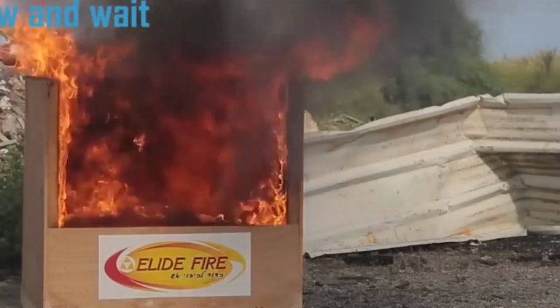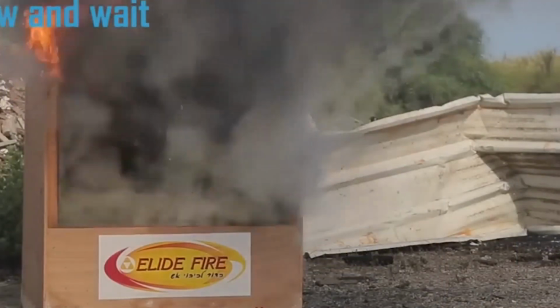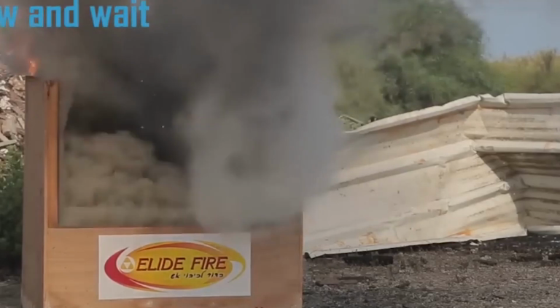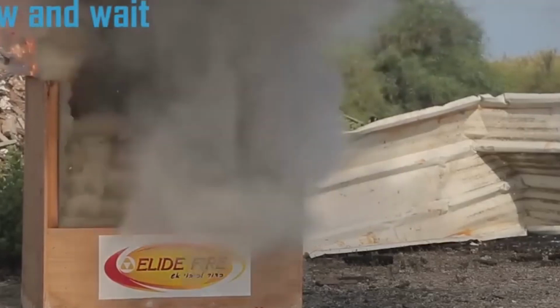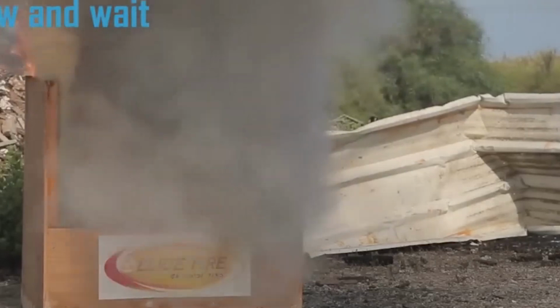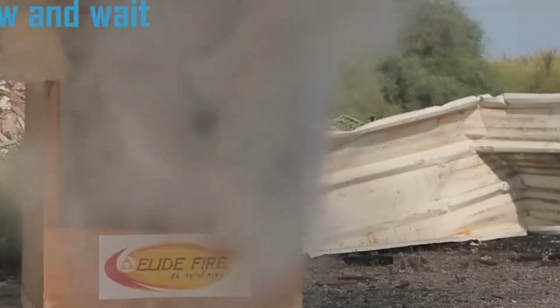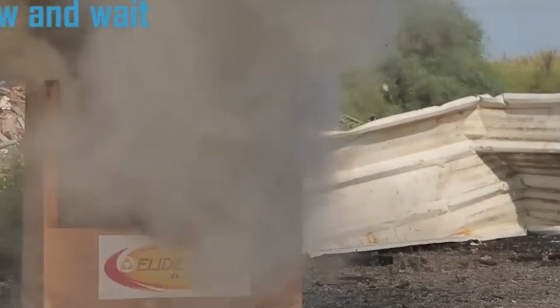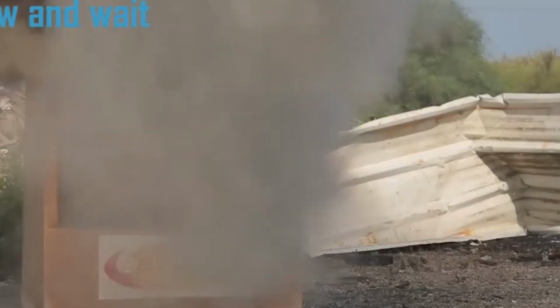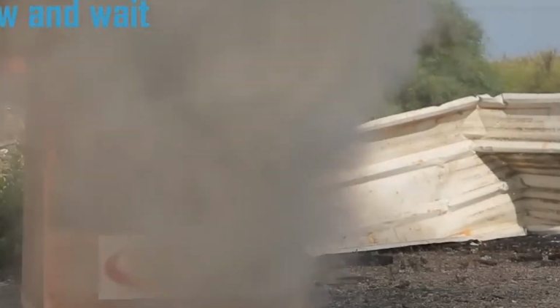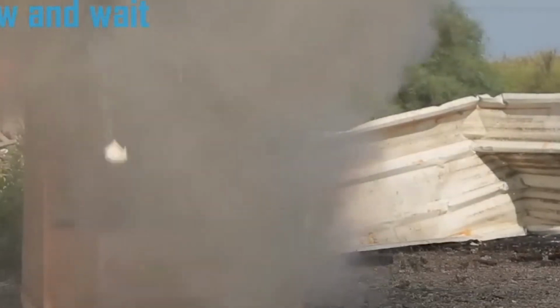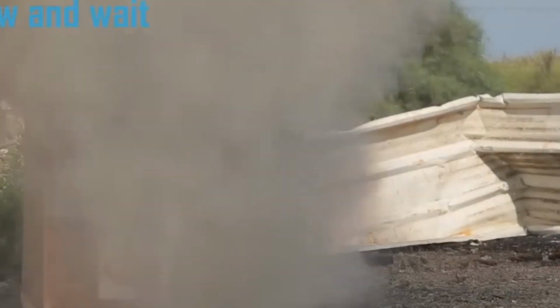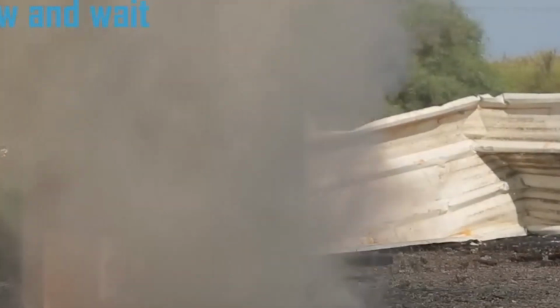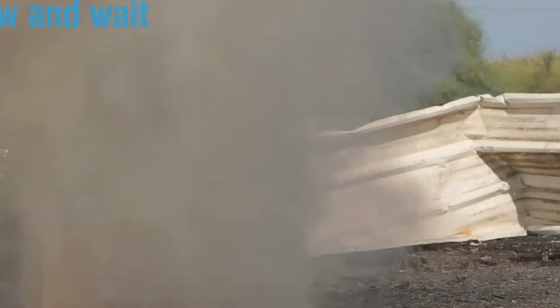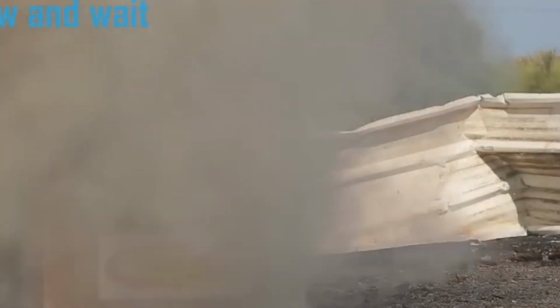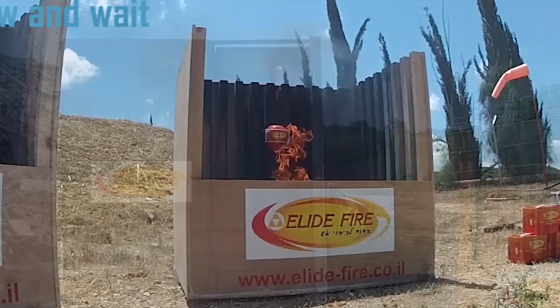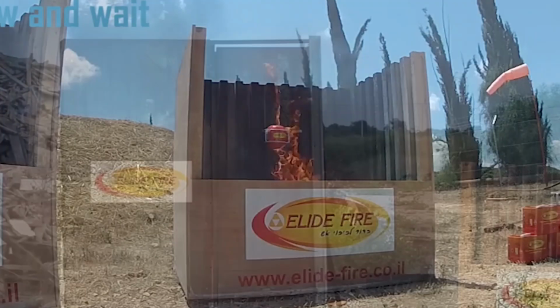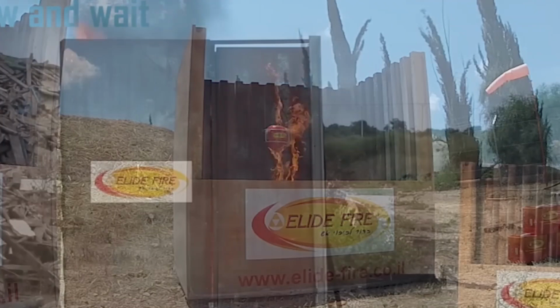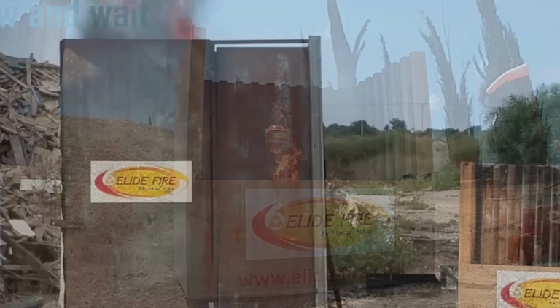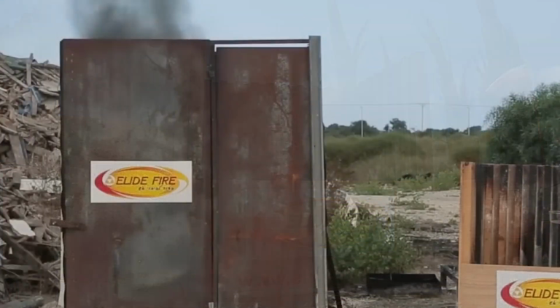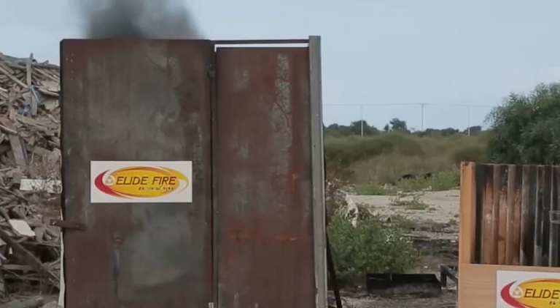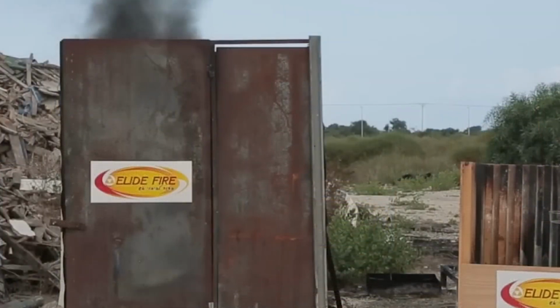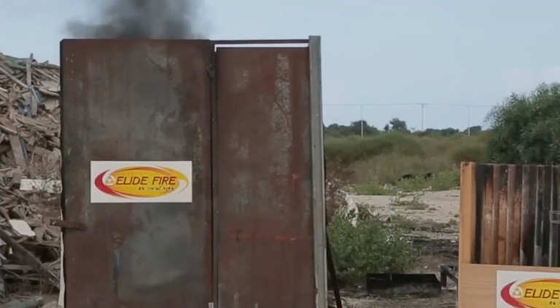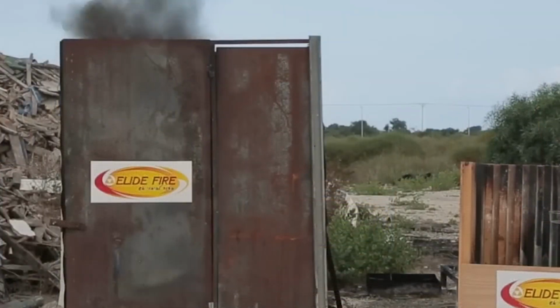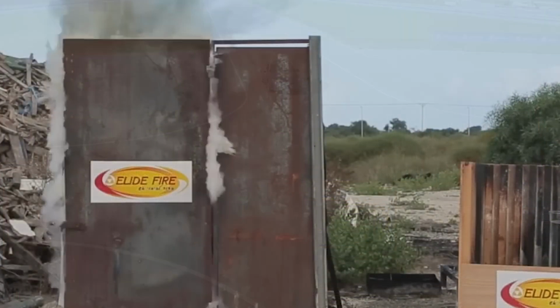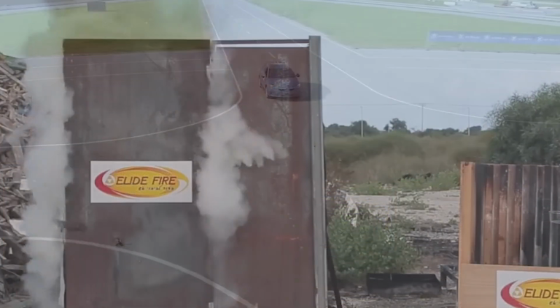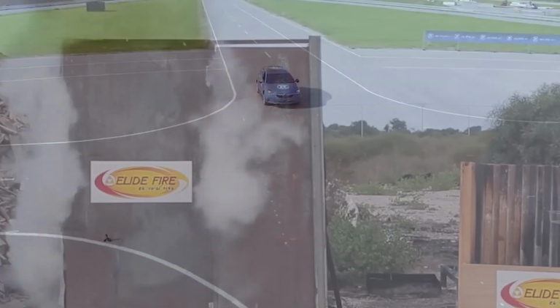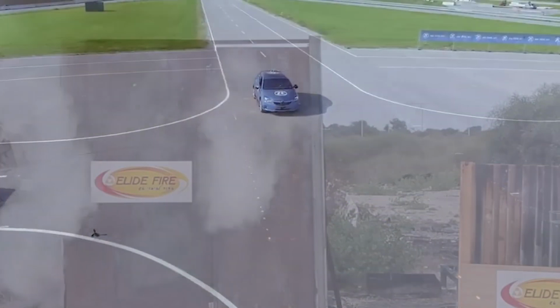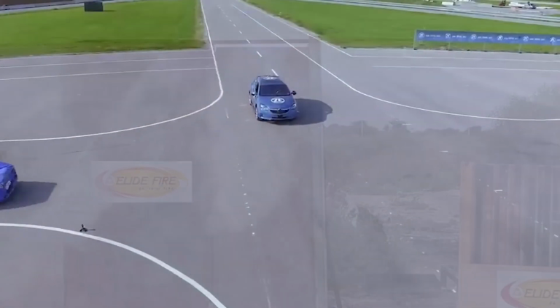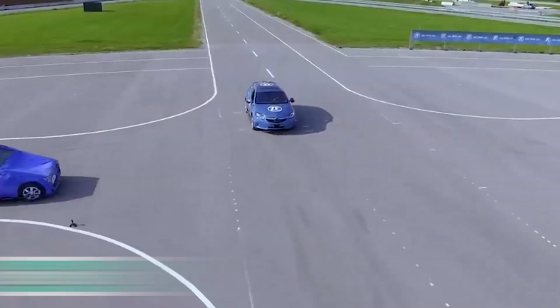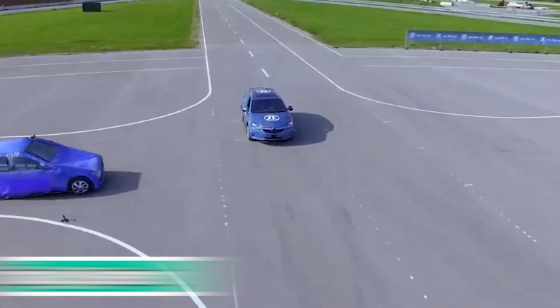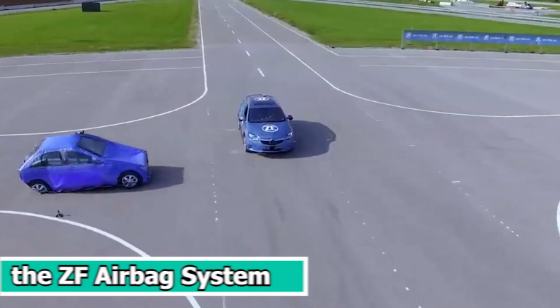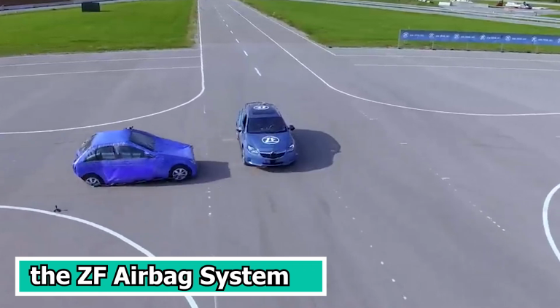Unfortunately, if the fire is larger than 60 square feet, this won't be sufficient — in that case, your only option is to leave the area as quickly as you can.